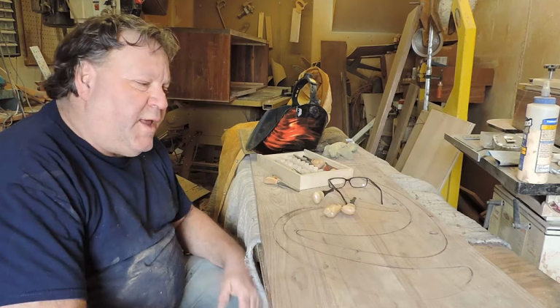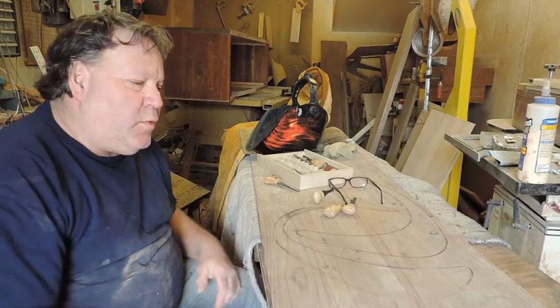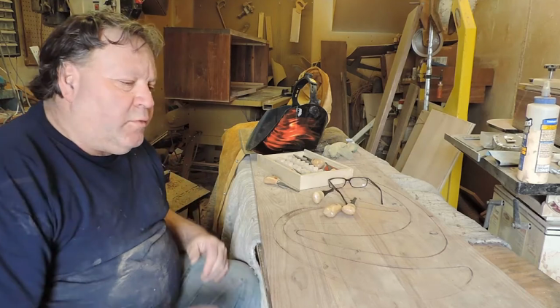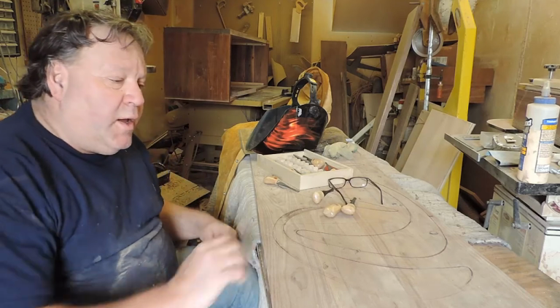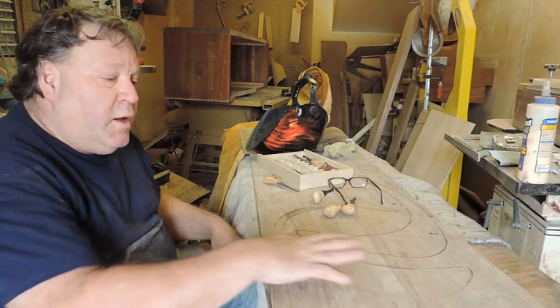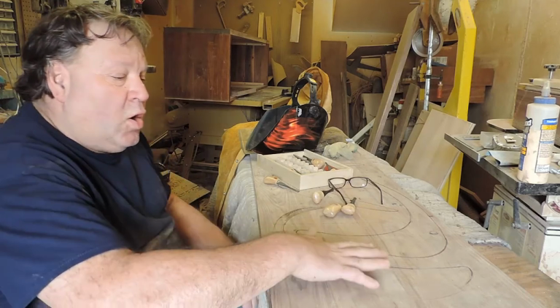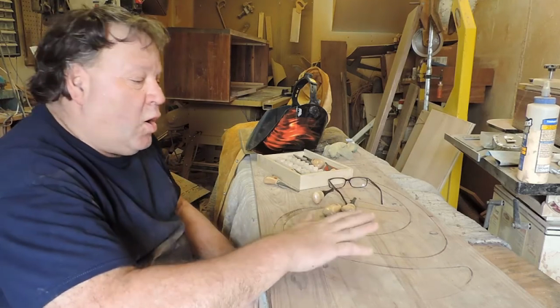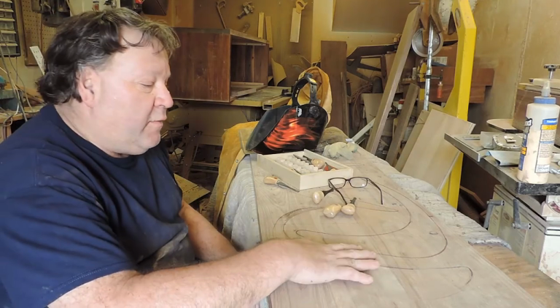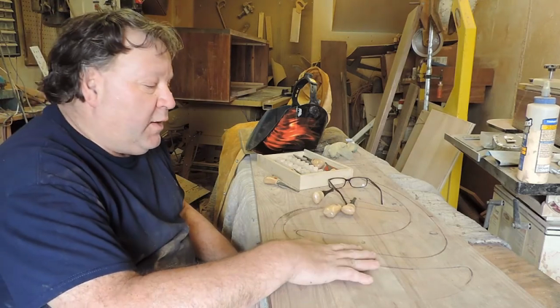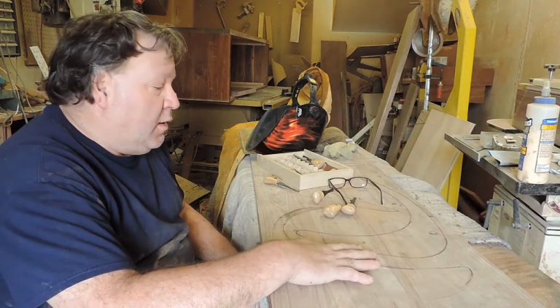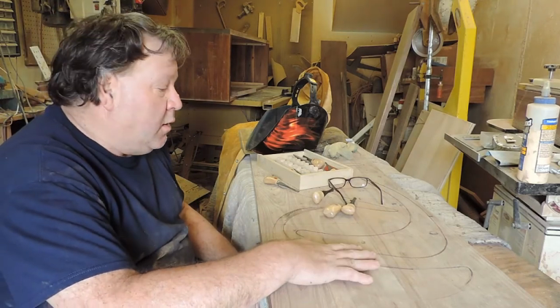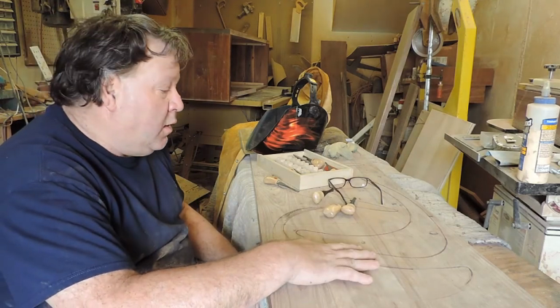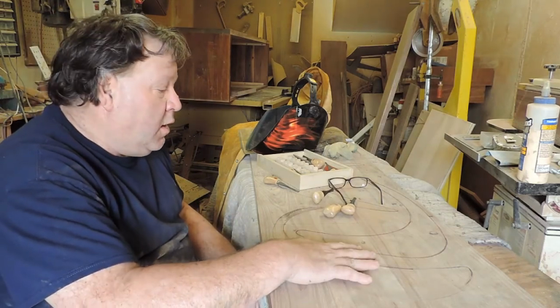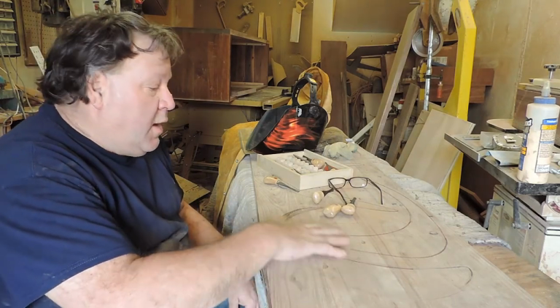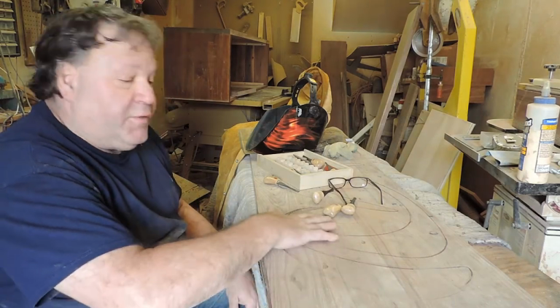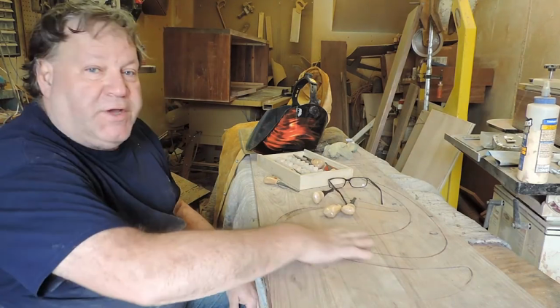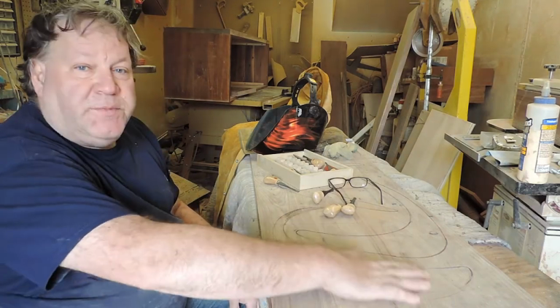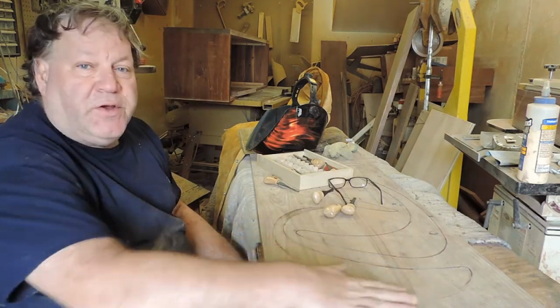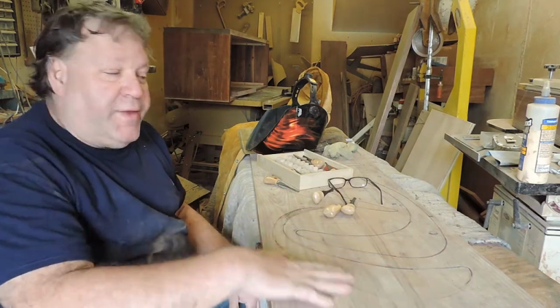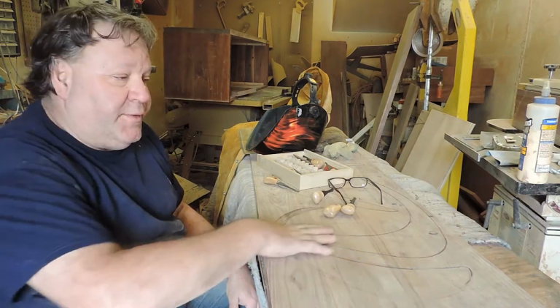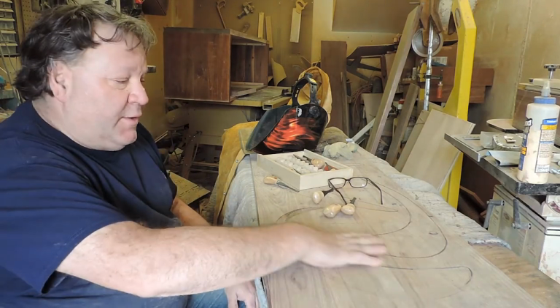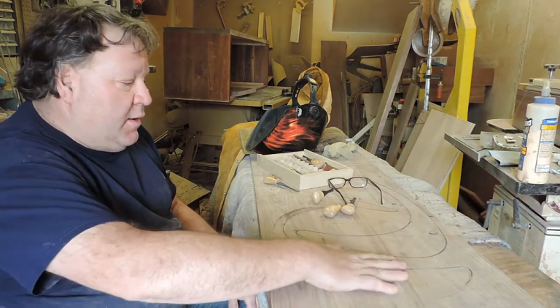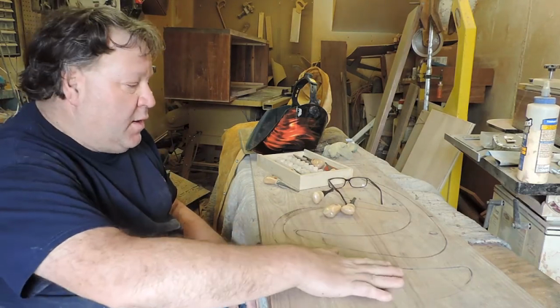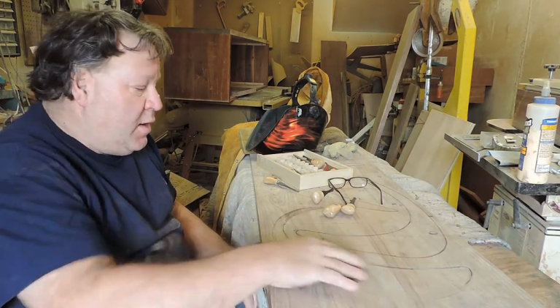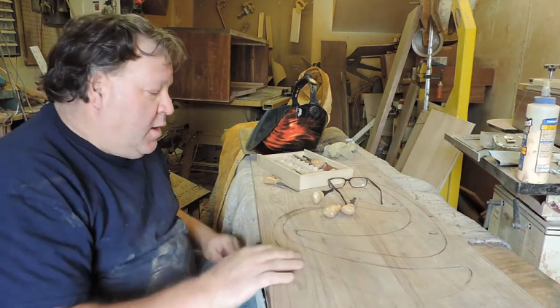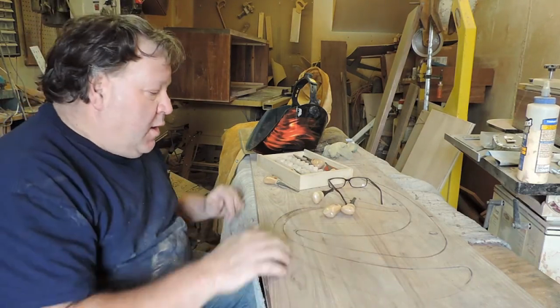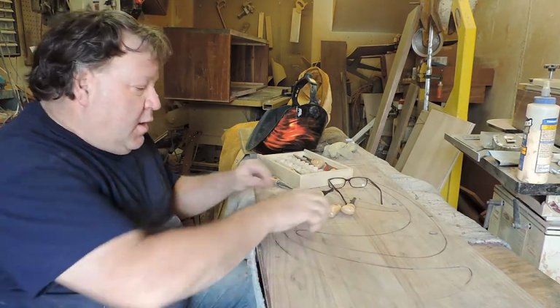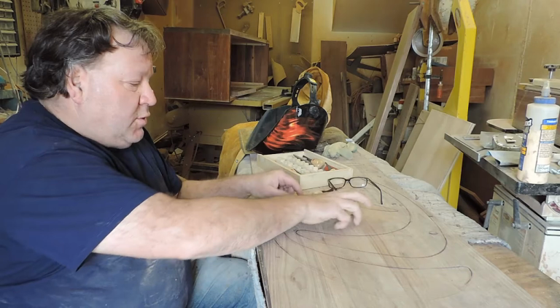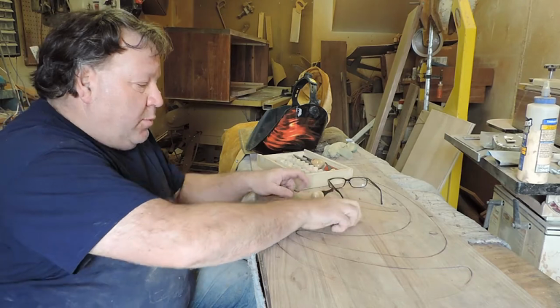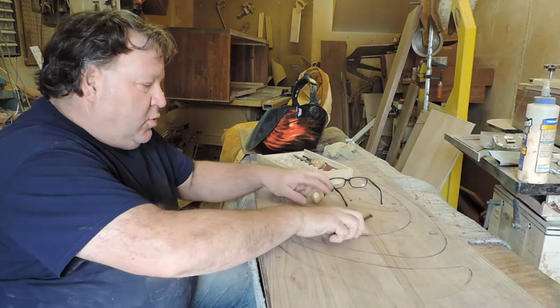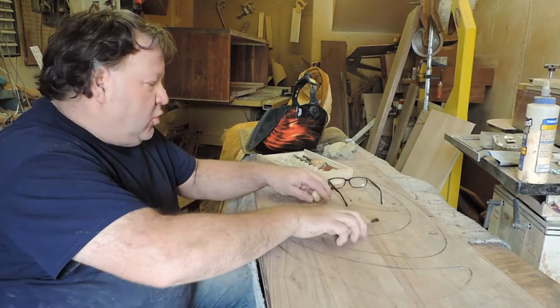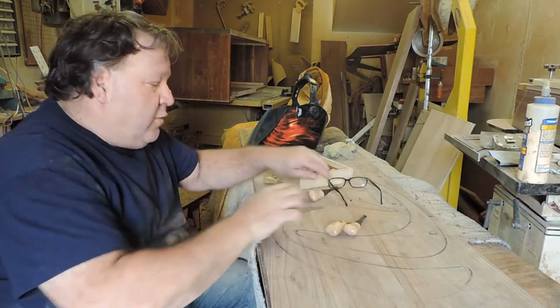Today we're carving the shapes of the credenza, and that's why we'll be using the carving tools.